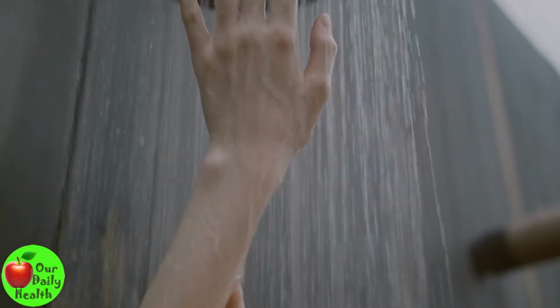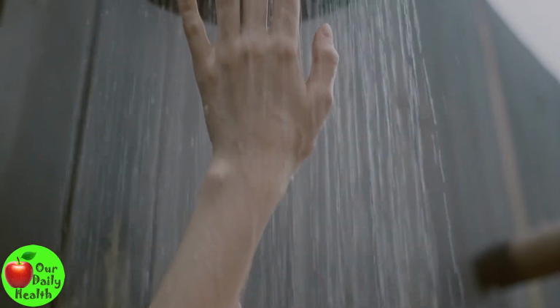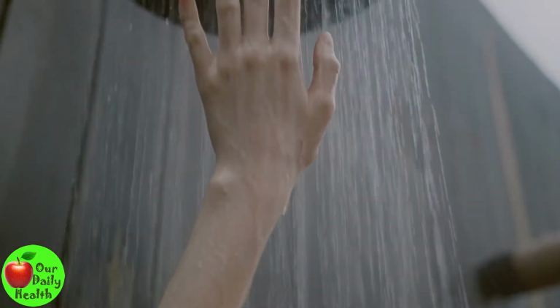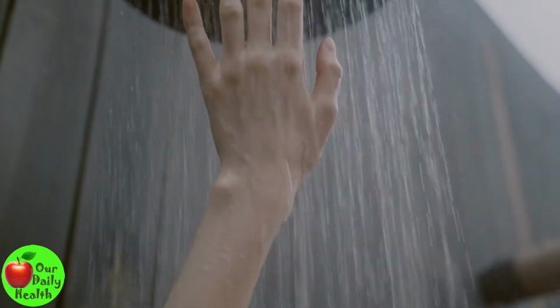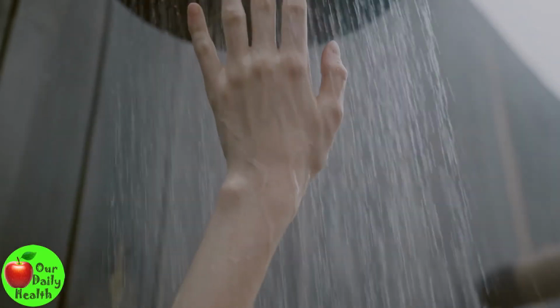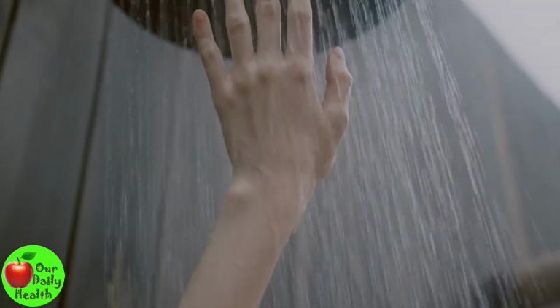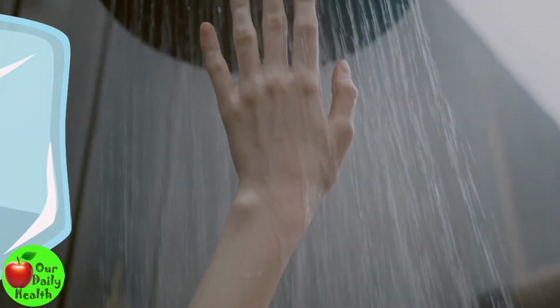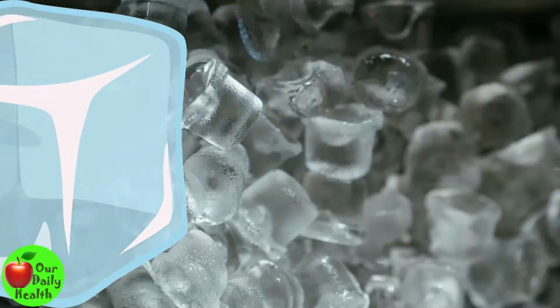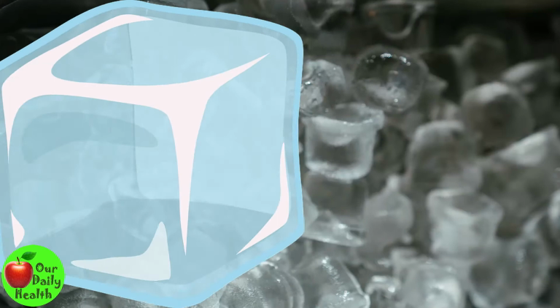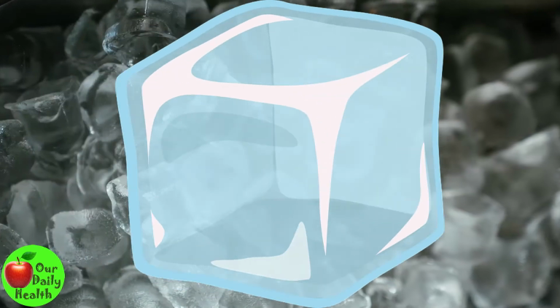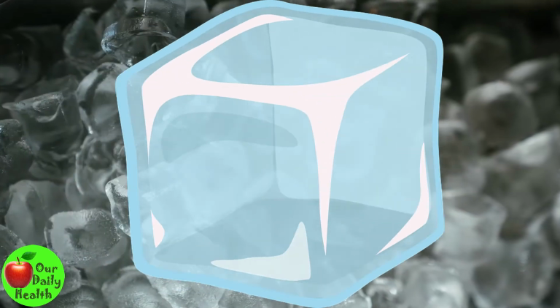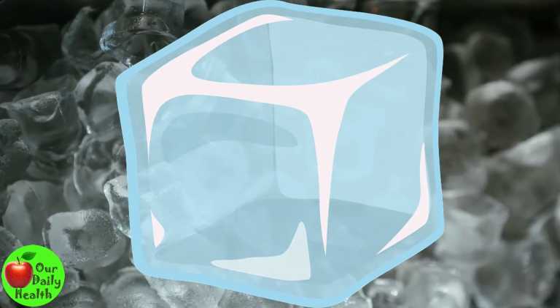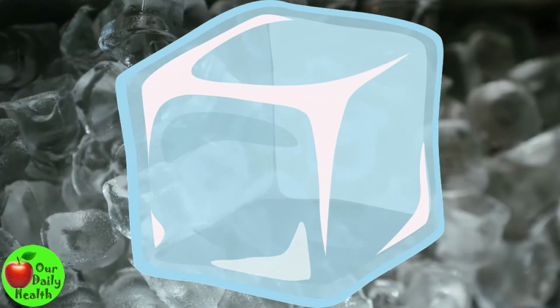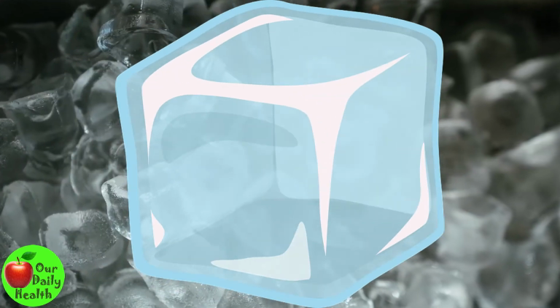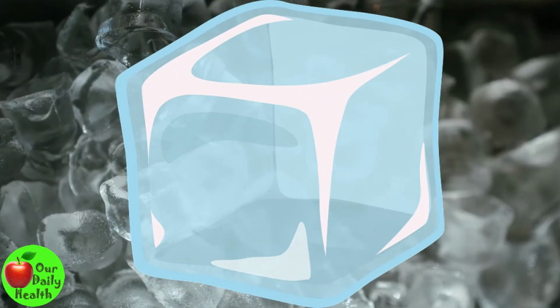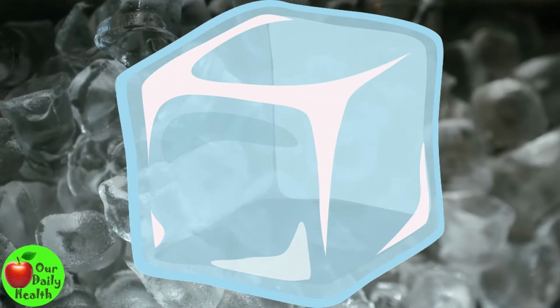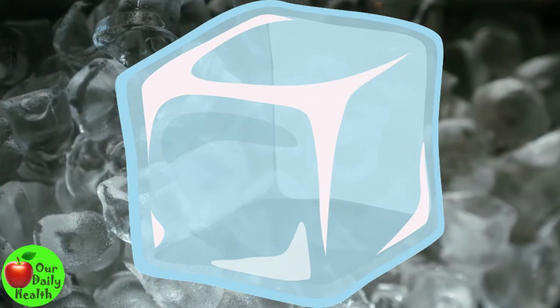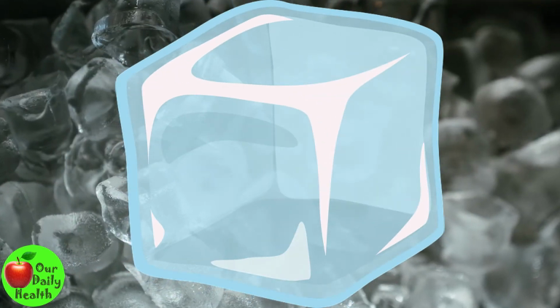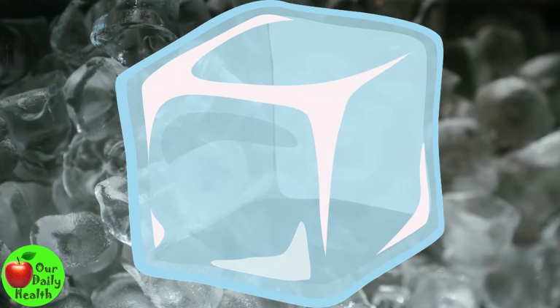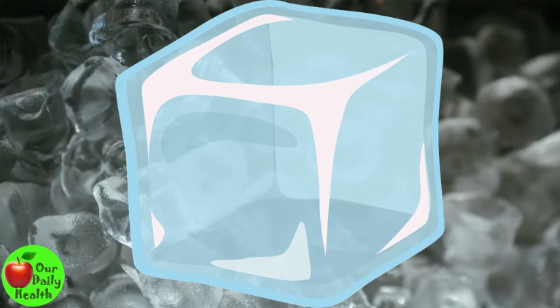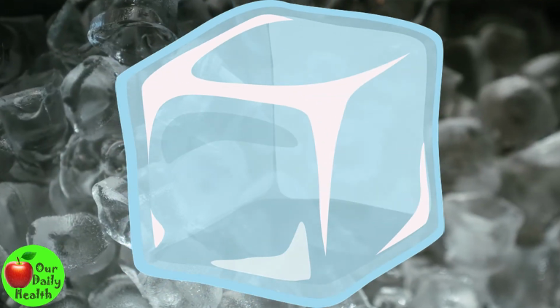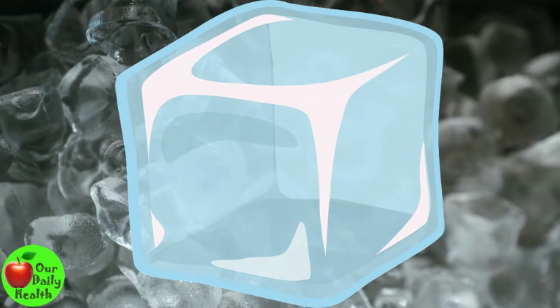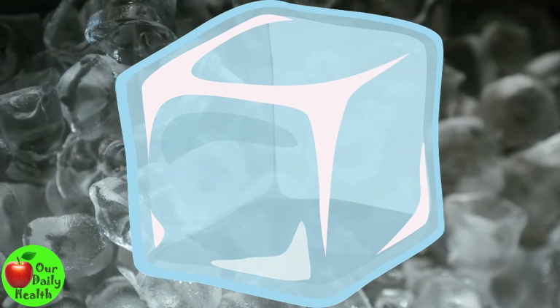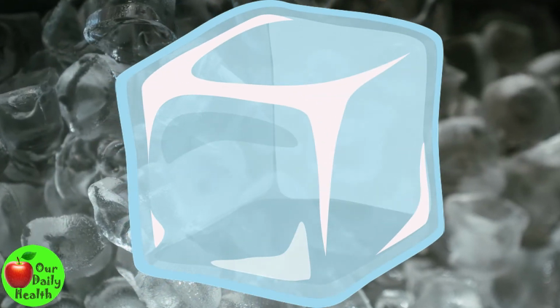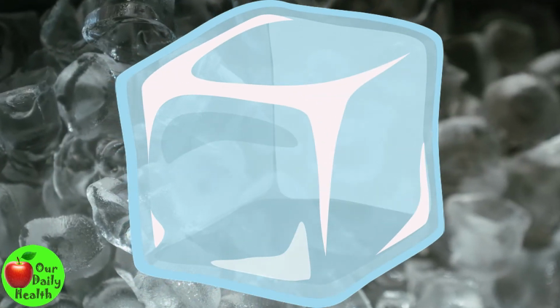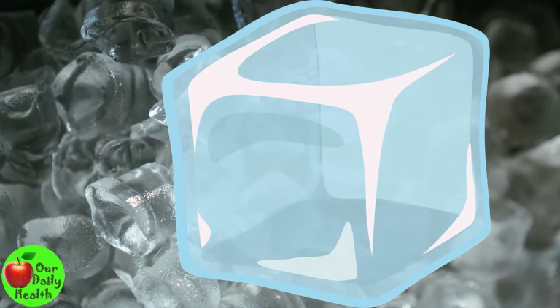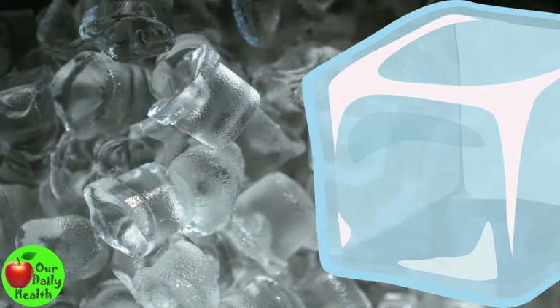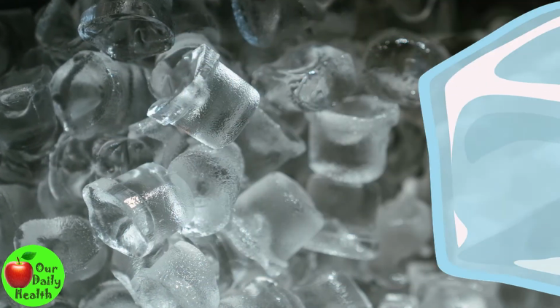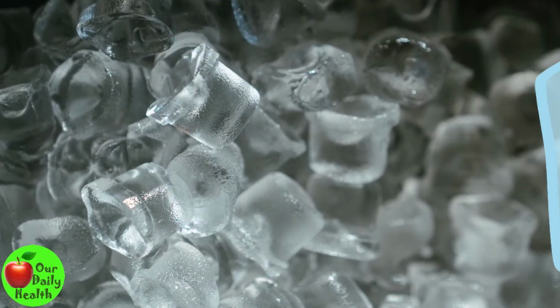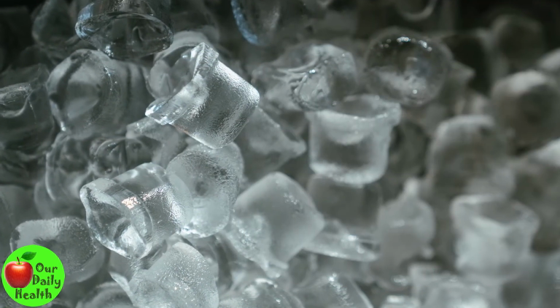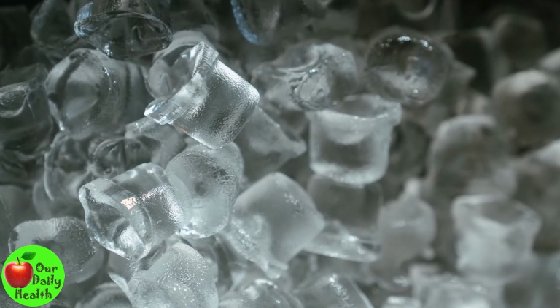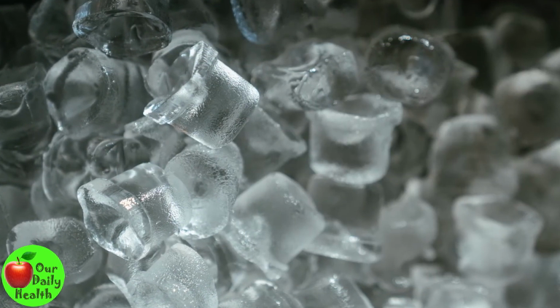To apply cold therapy, use ice cubes, wrap them in a piece of cloth like a light towel, and compress your knee to ease the pain.